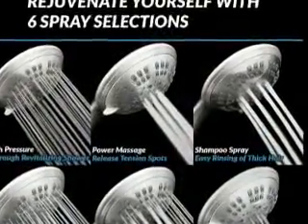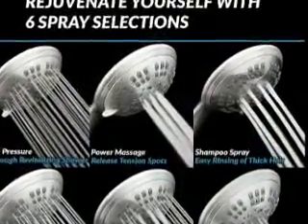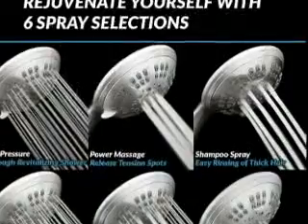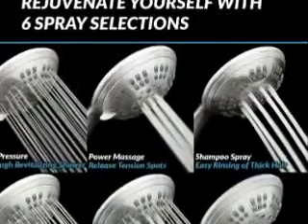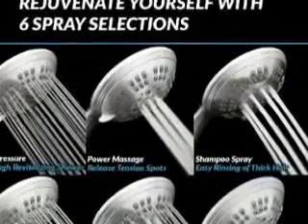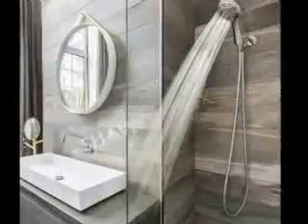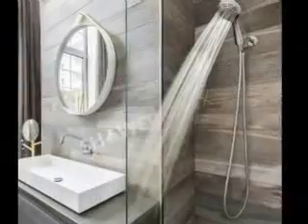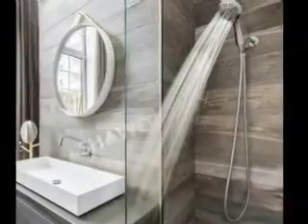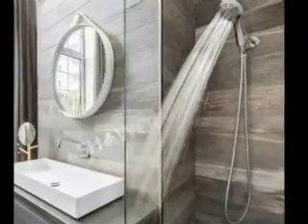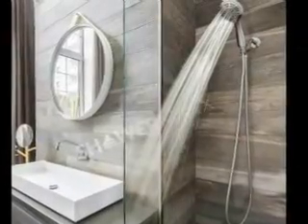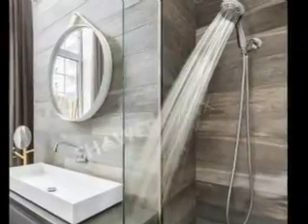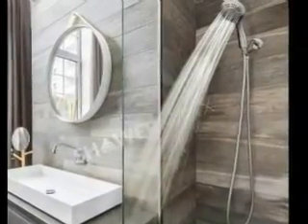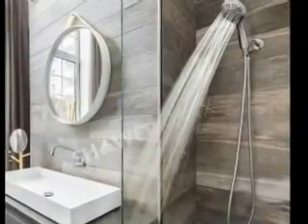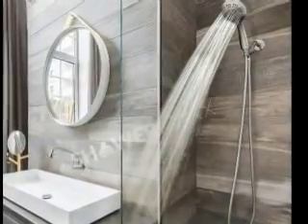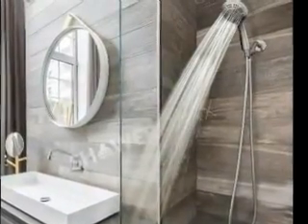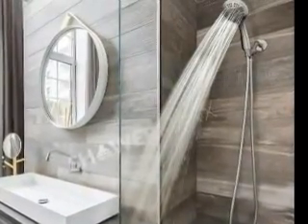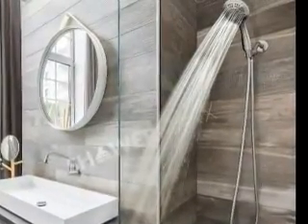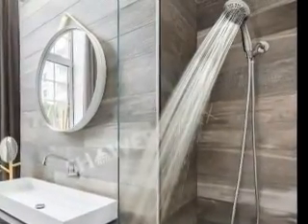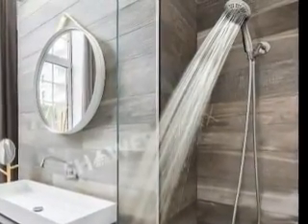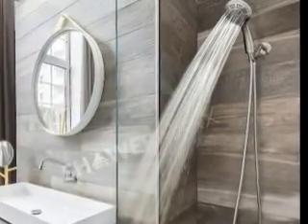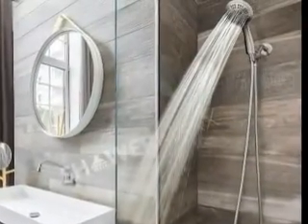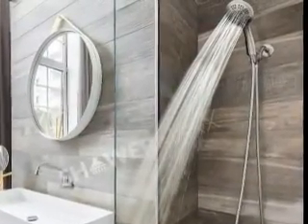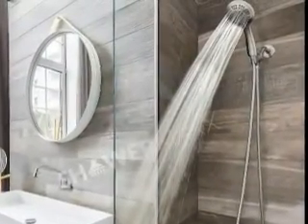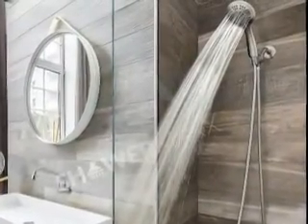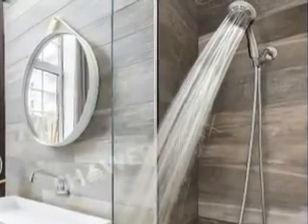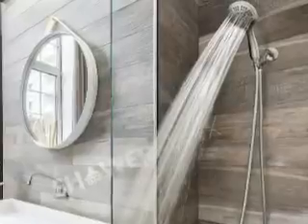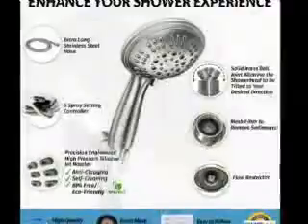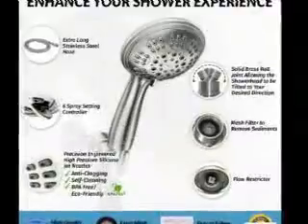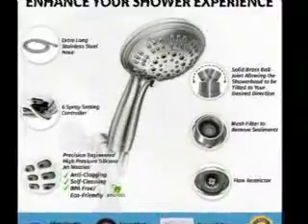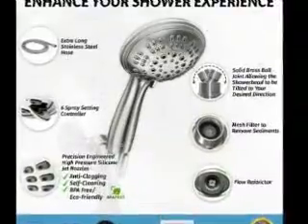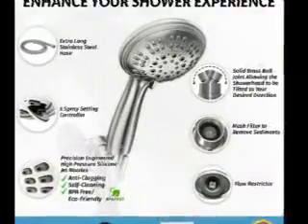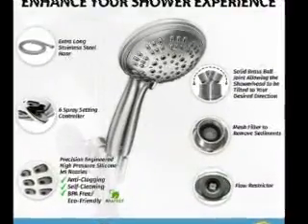Key highlights of the ShowerMaxx include its anti-clogging feature, self-cleaning design, and a removable mesh filter to trap sediments.